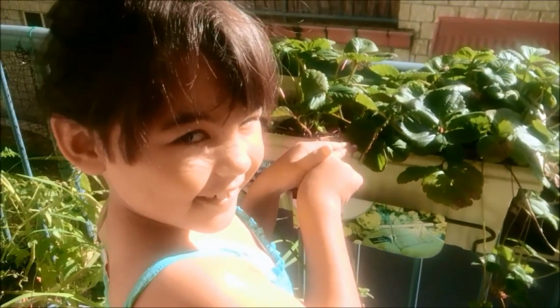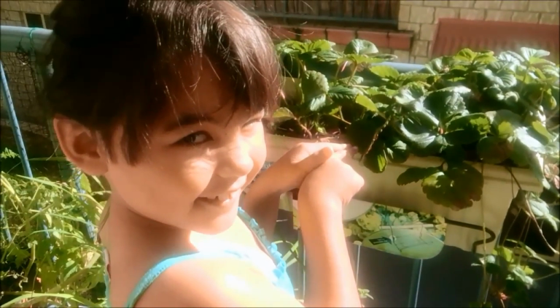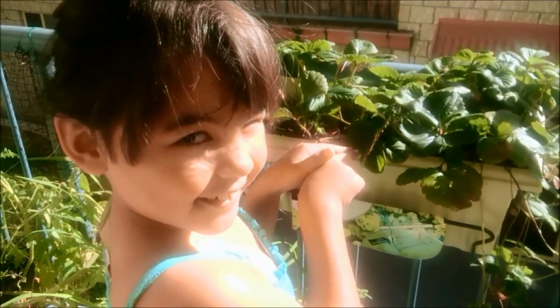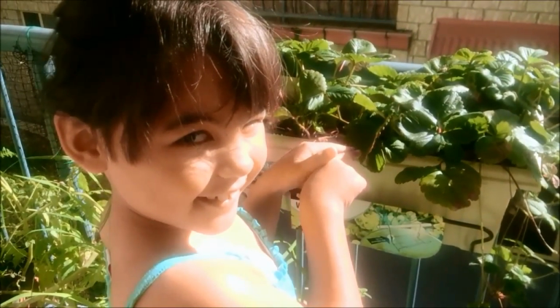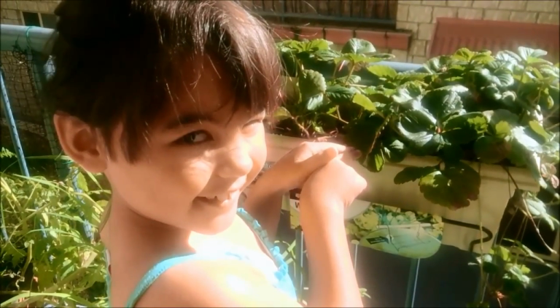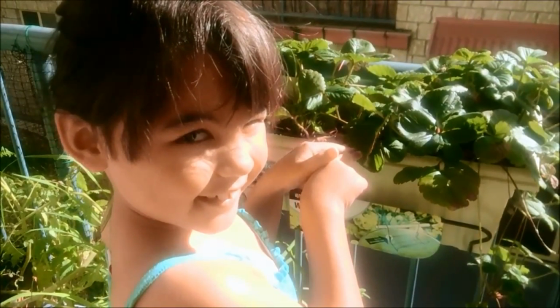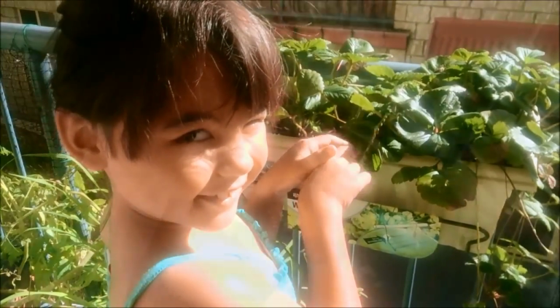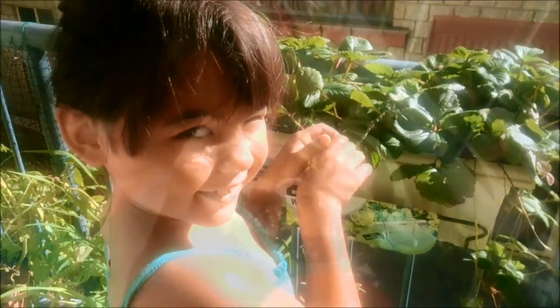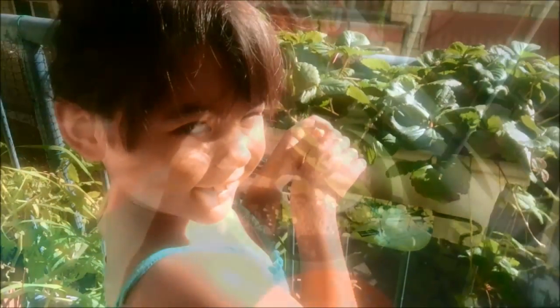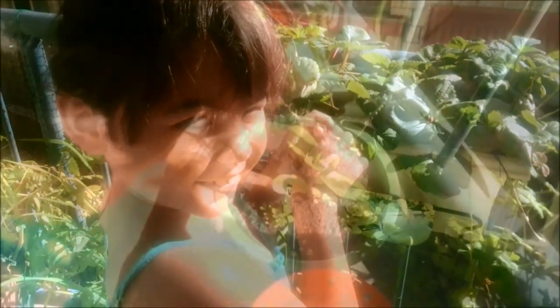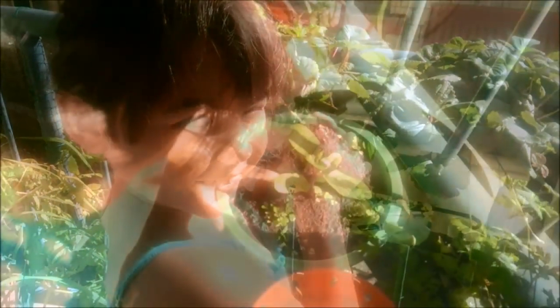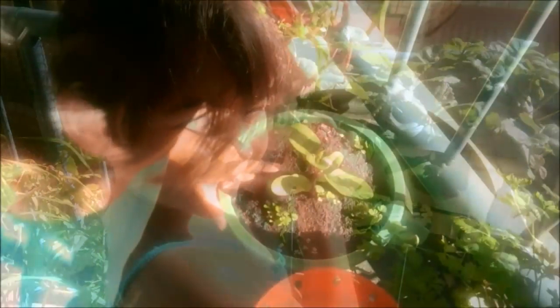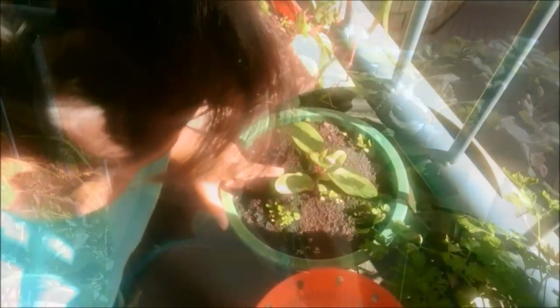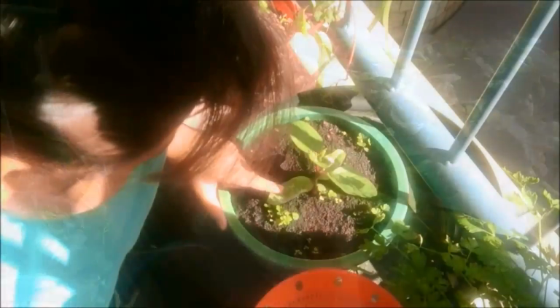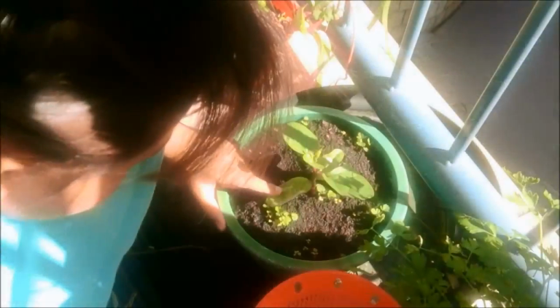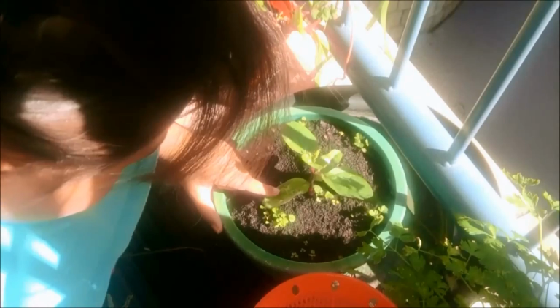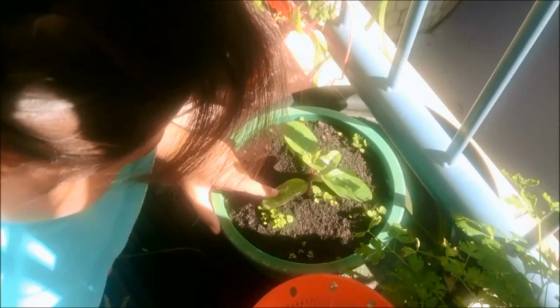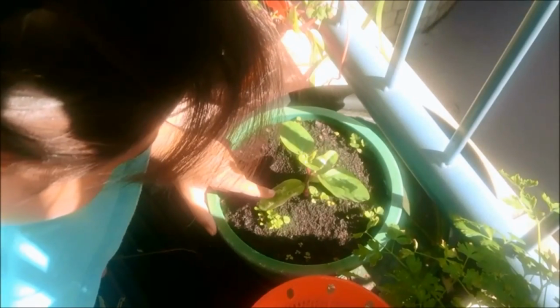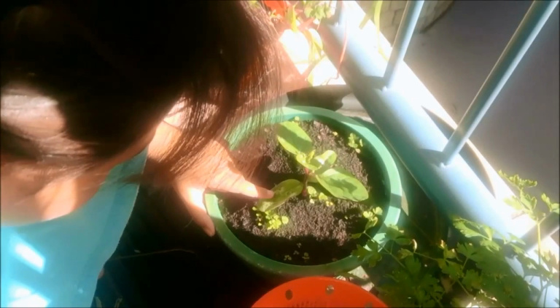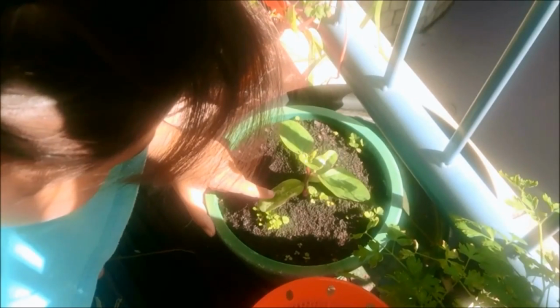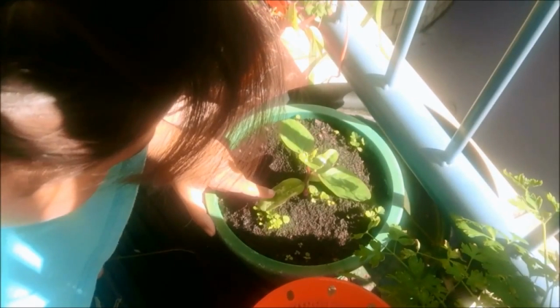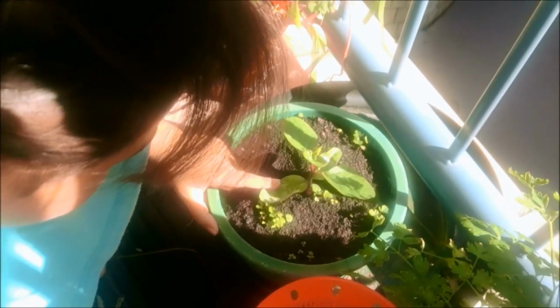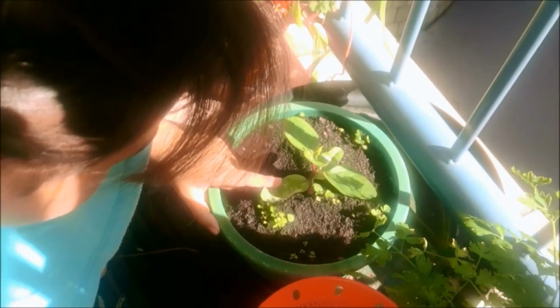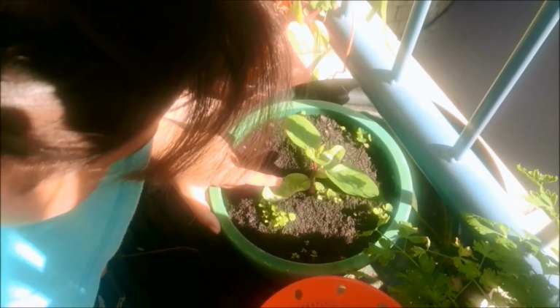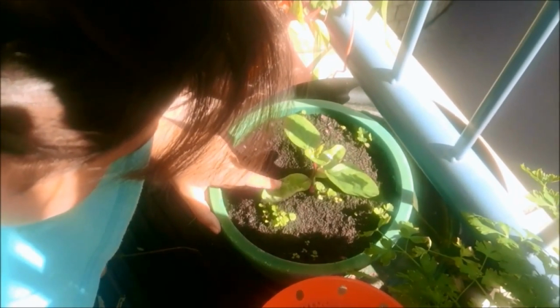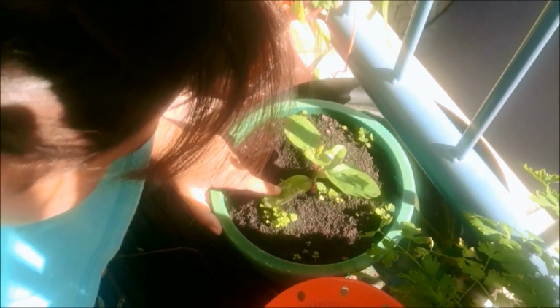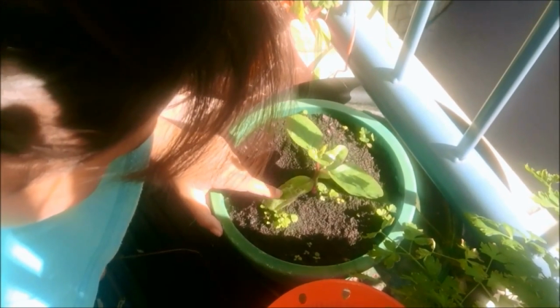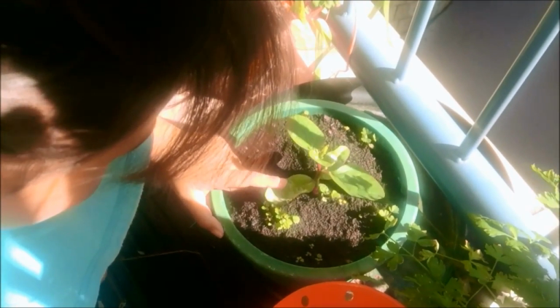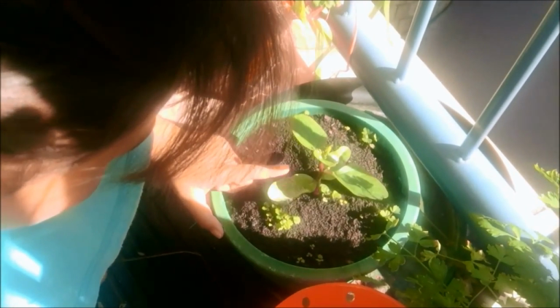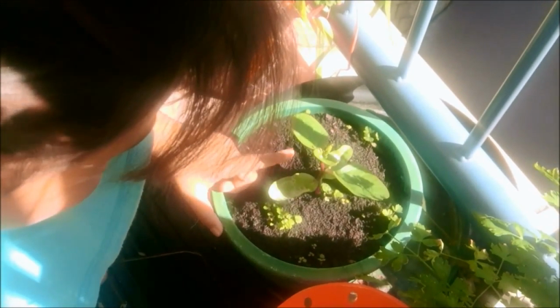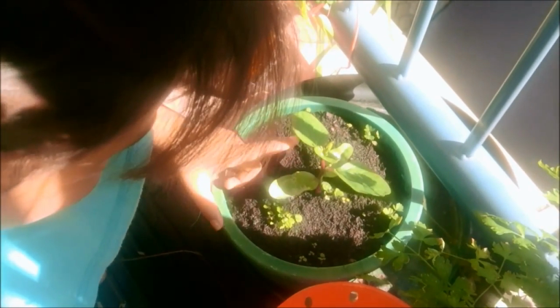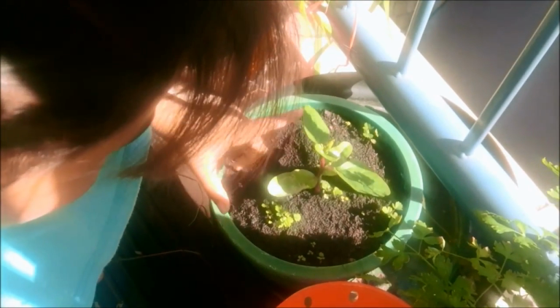Hey Karen, are you ready to sing the Pot of Vegetable Garden song? Yes, yes, yes. Awesome, it goes like this.